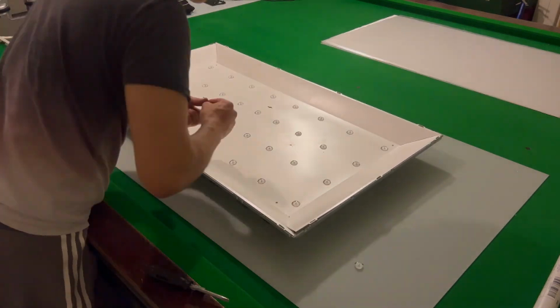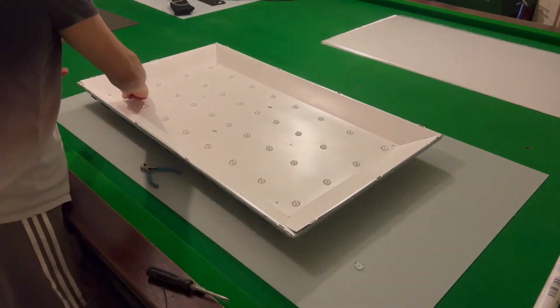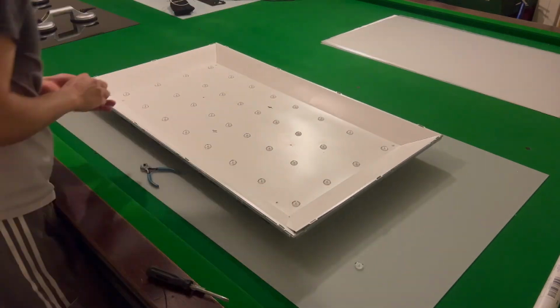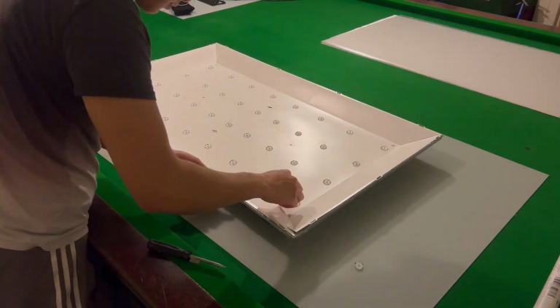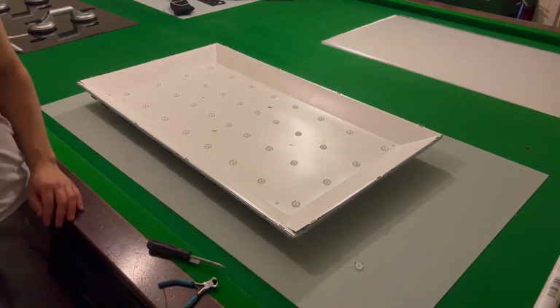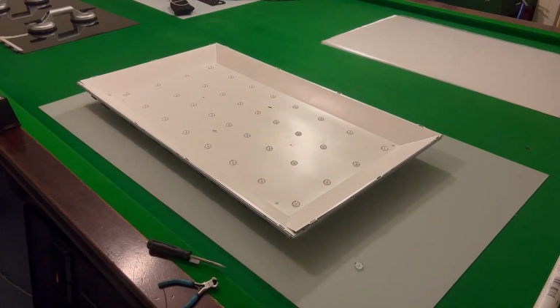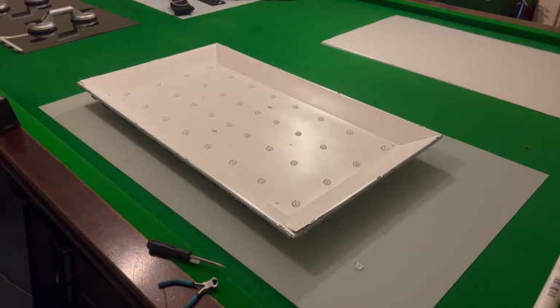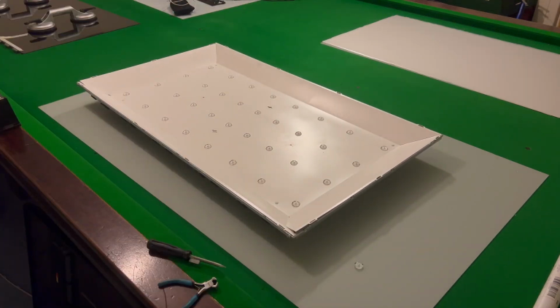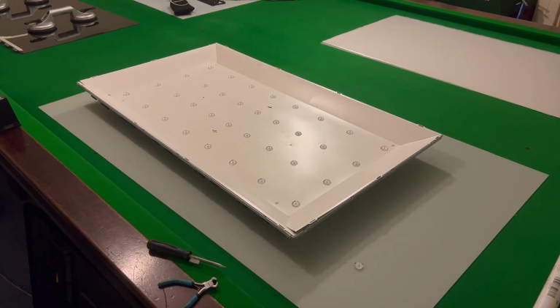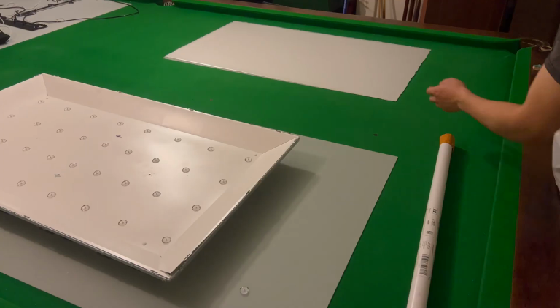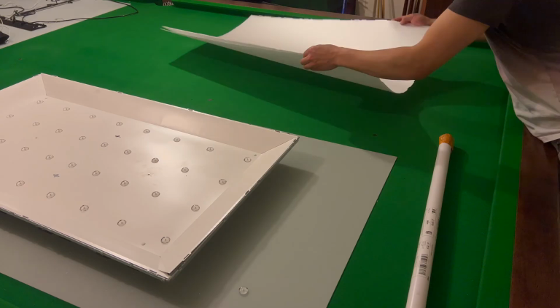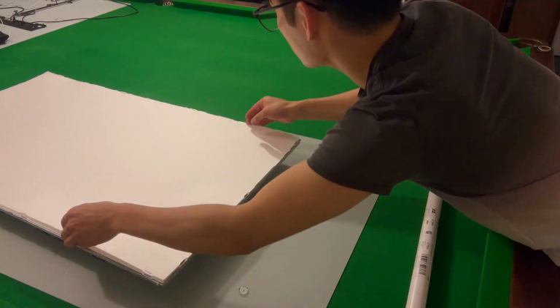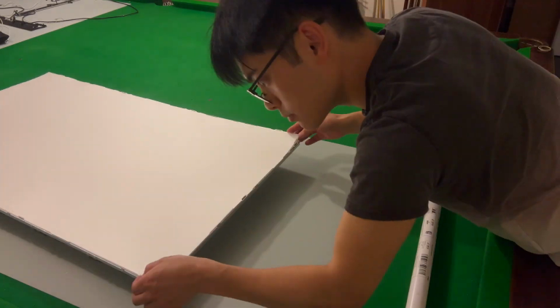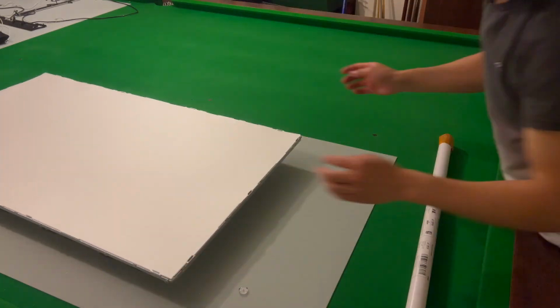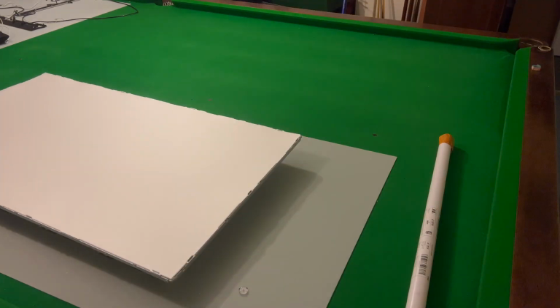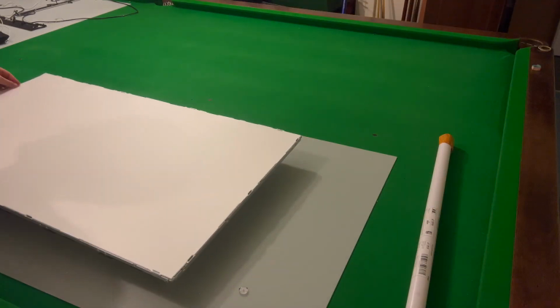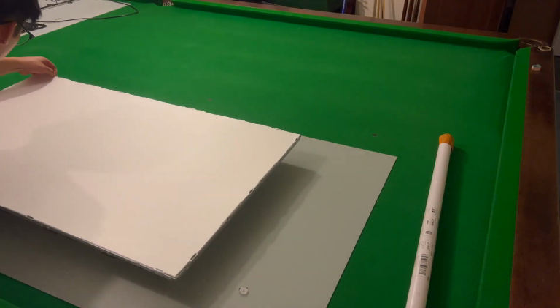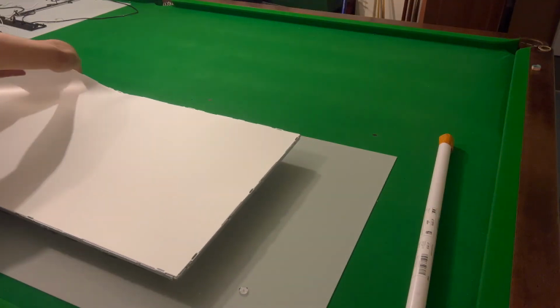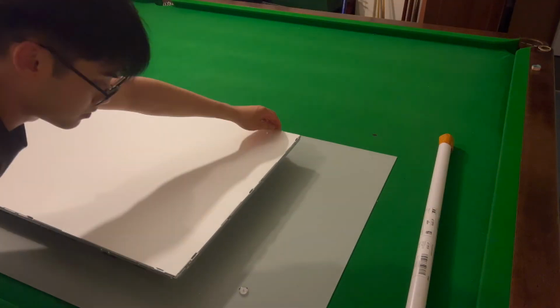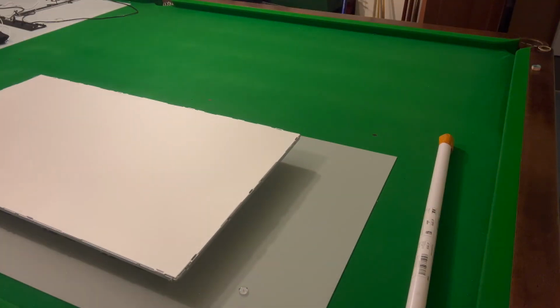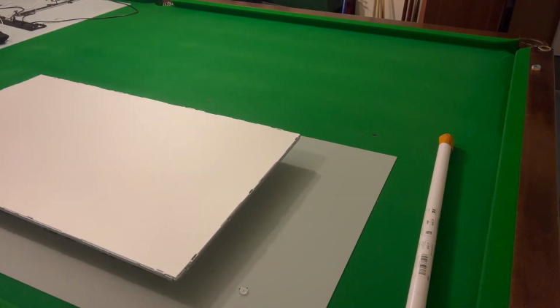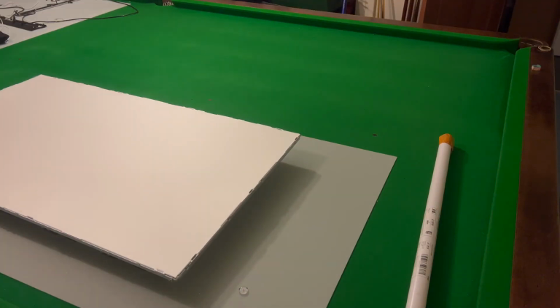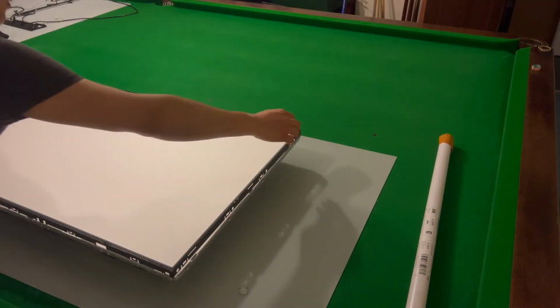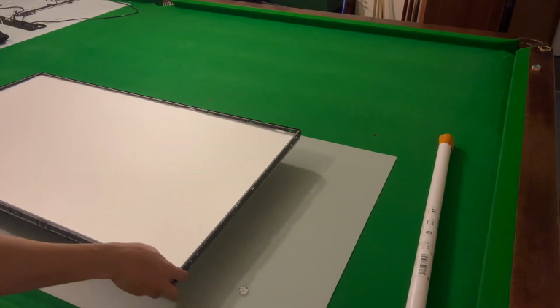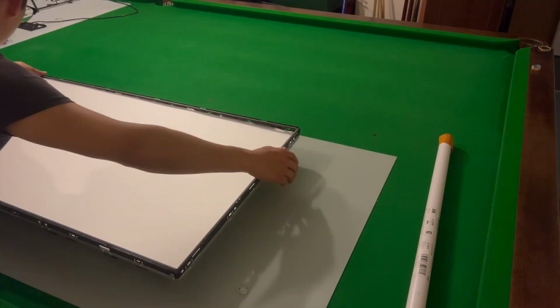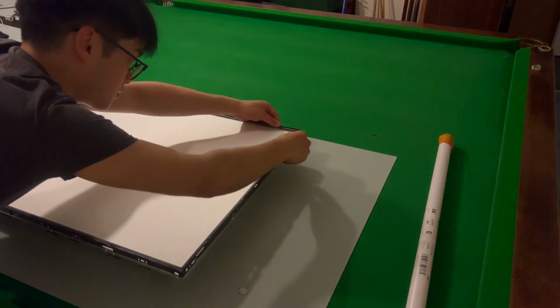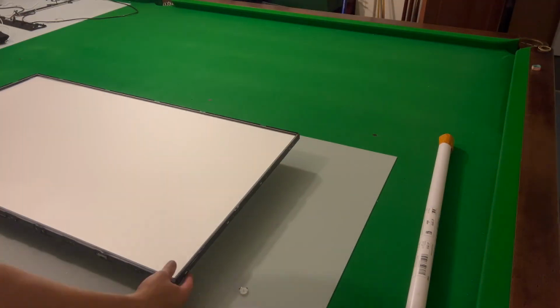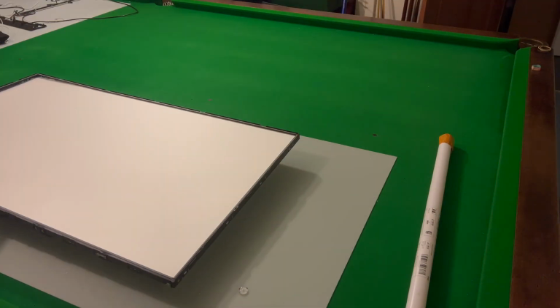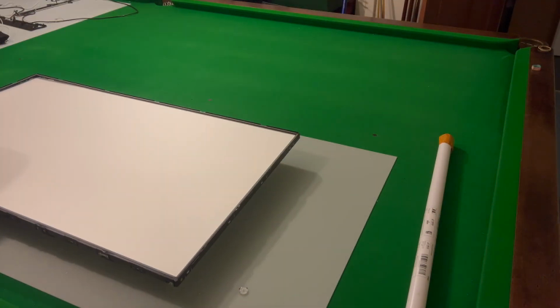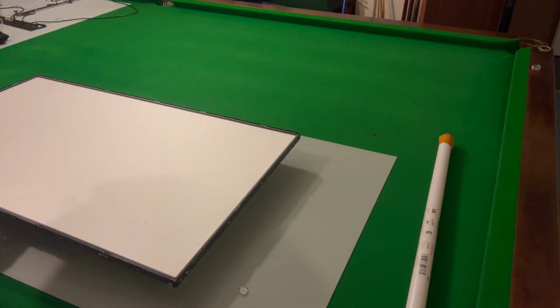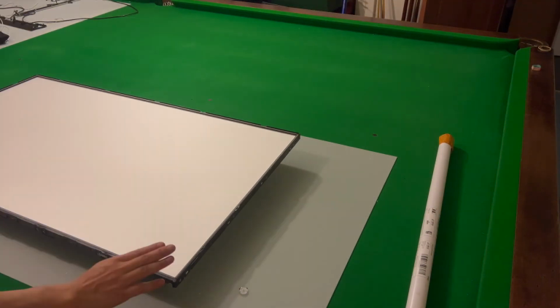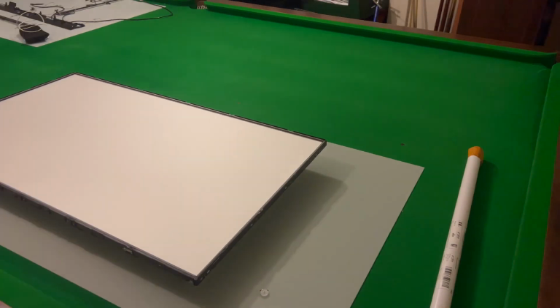Now it's just the reversal of removal to put it all back together, so I'll check you on time-lapse and see you again when we test the TV out.